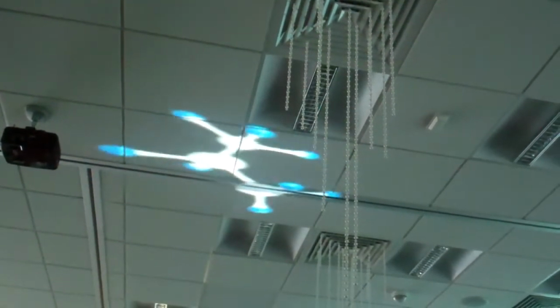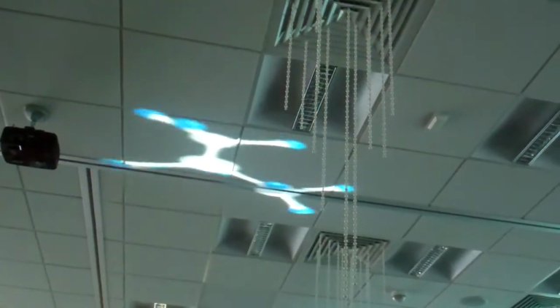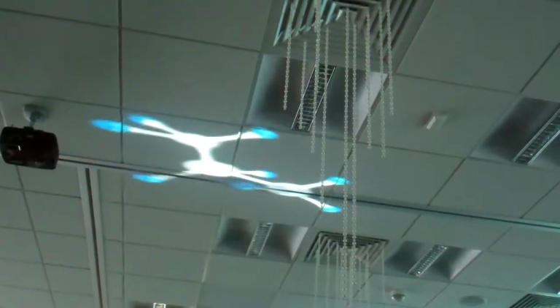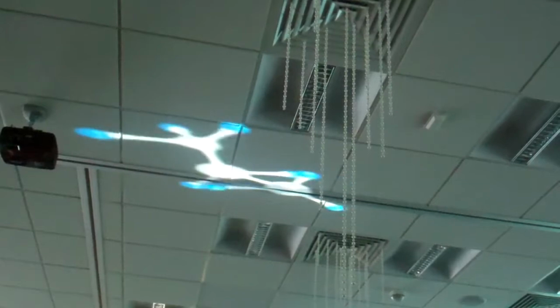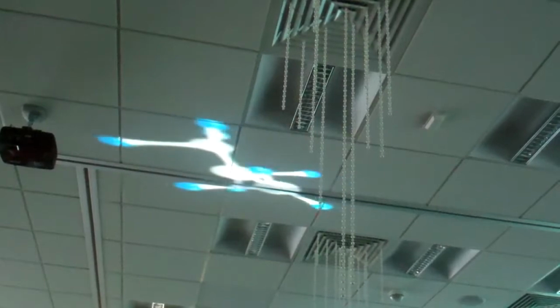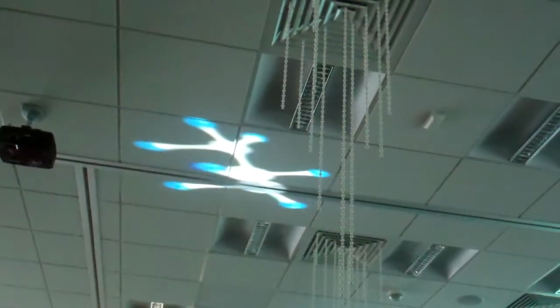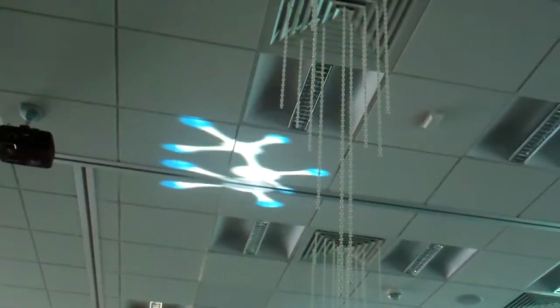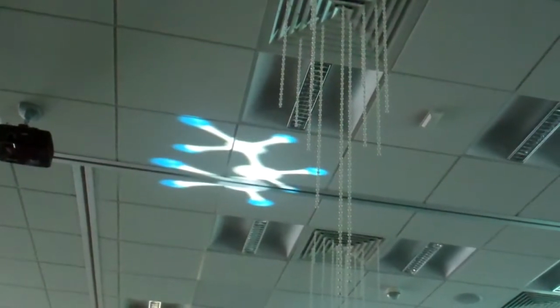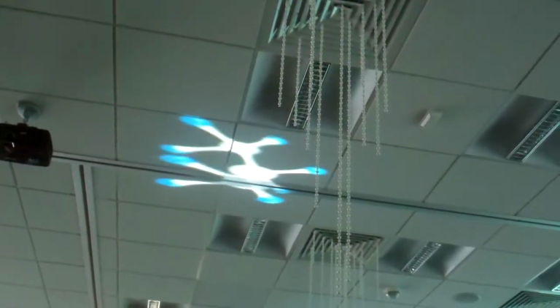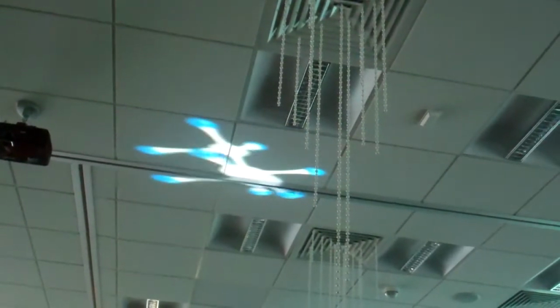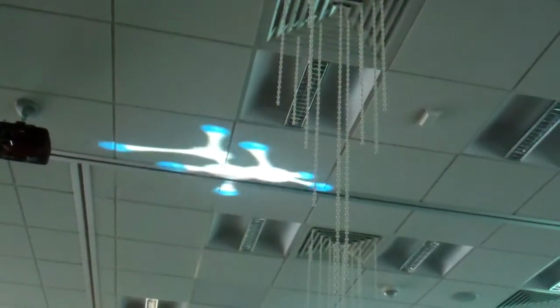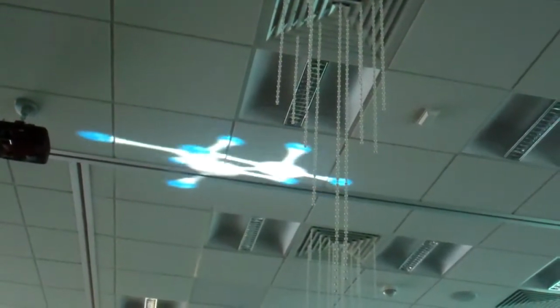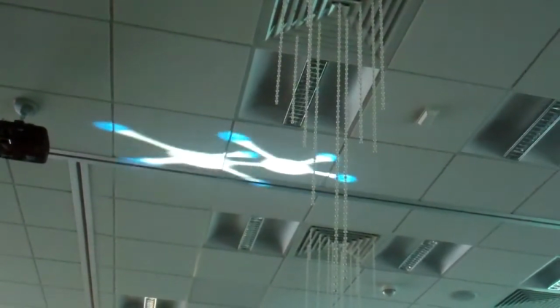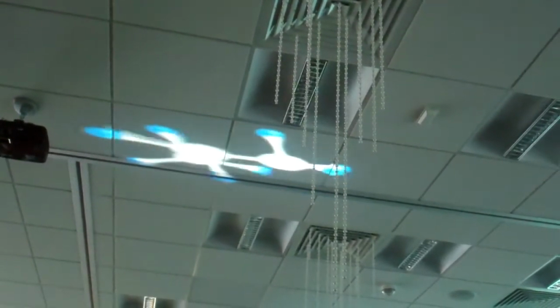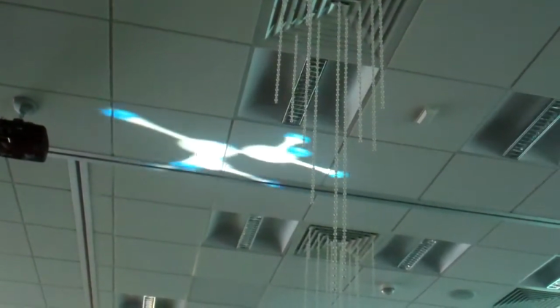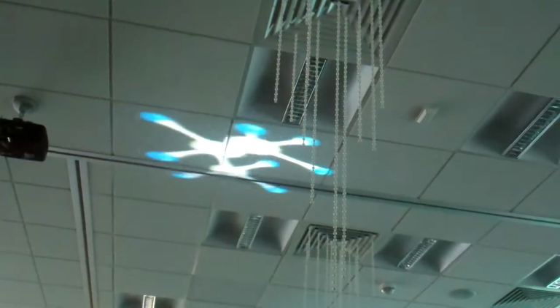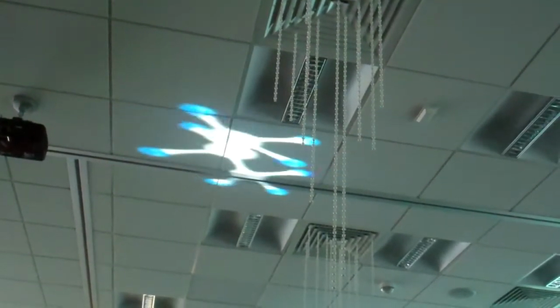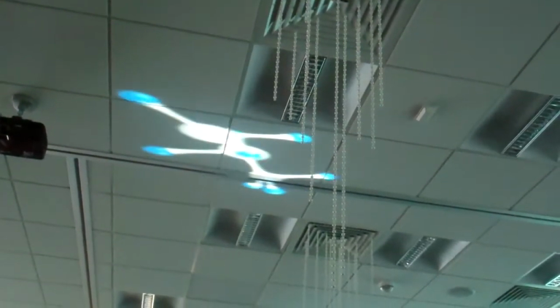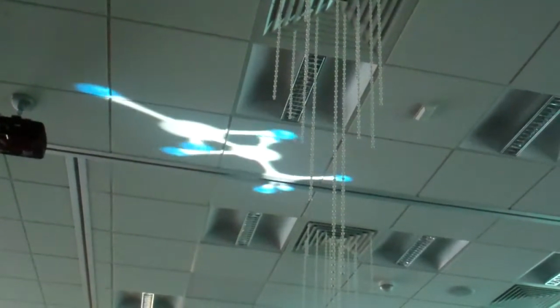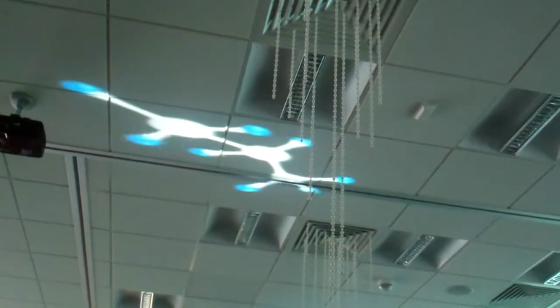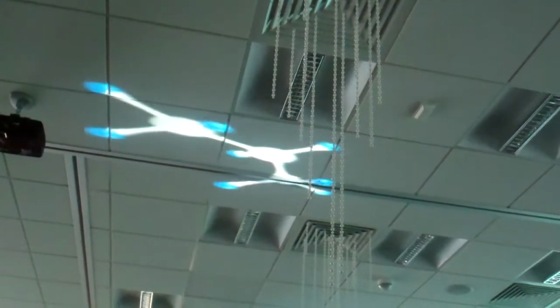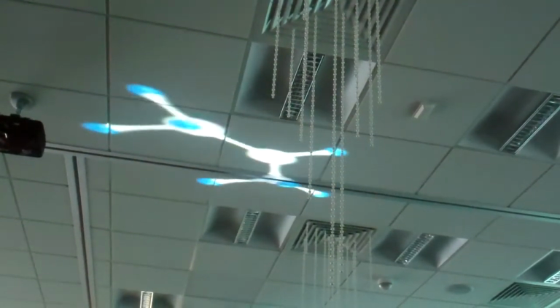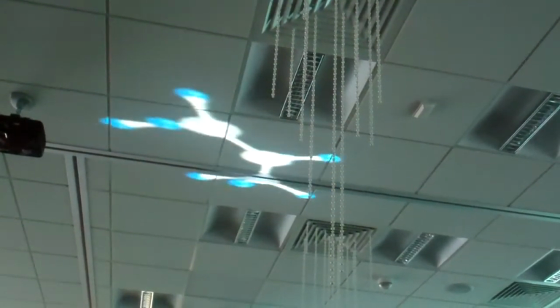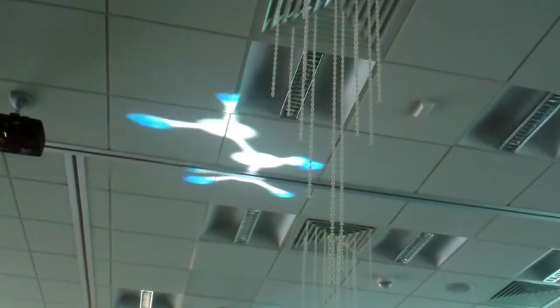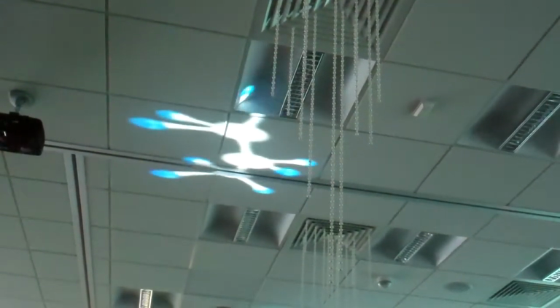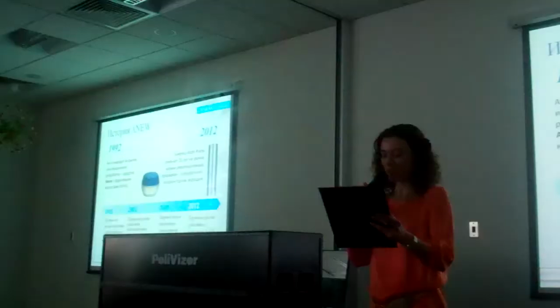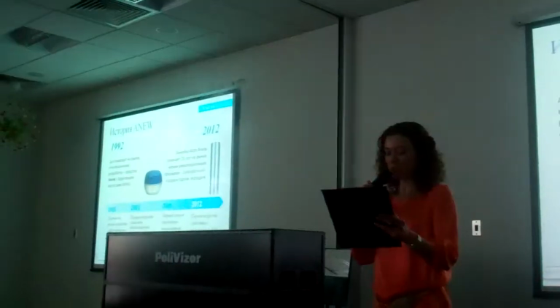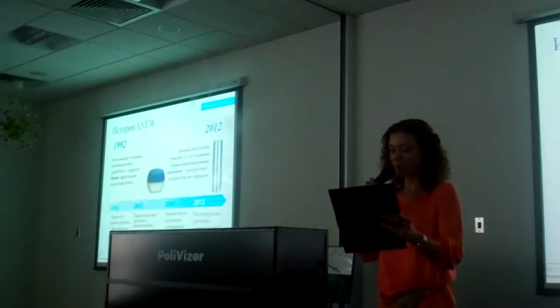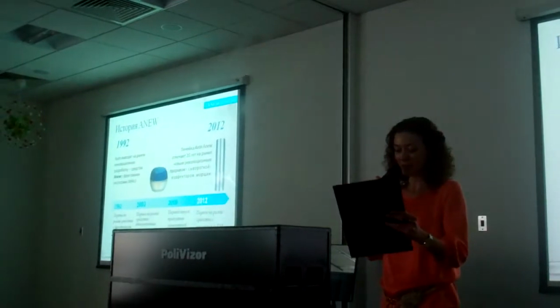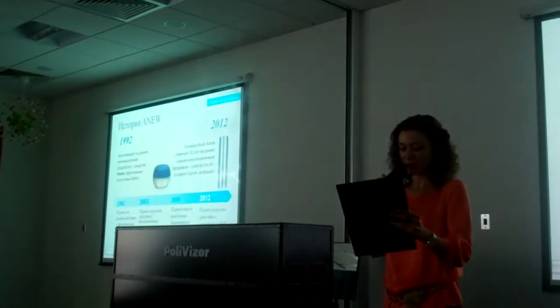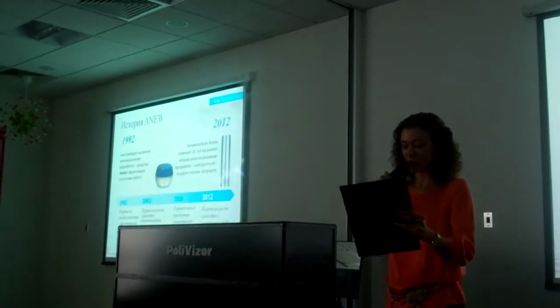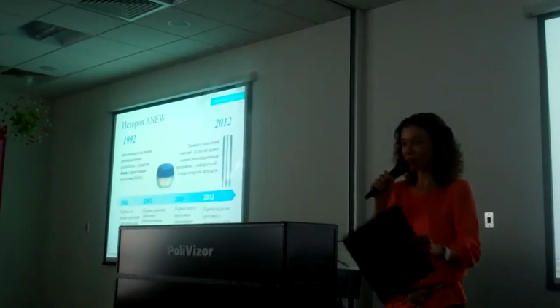Мы запустили крем и сыворотку Reversalist. Крем содержит эволюционную молекулу R33.